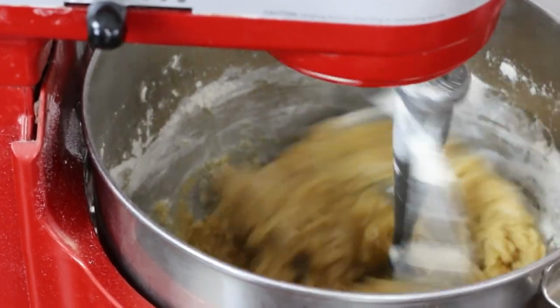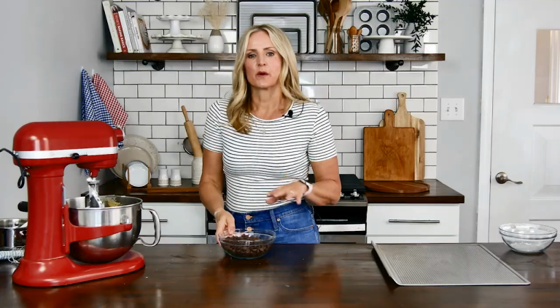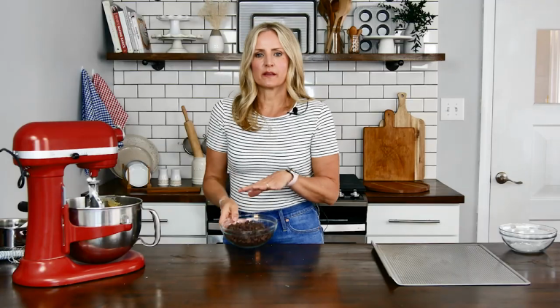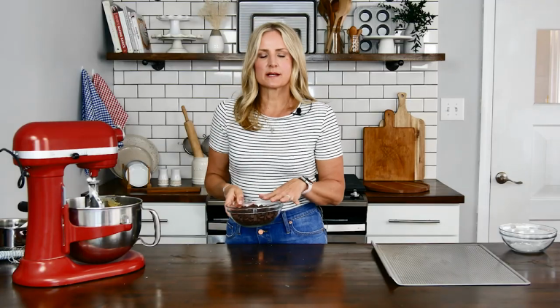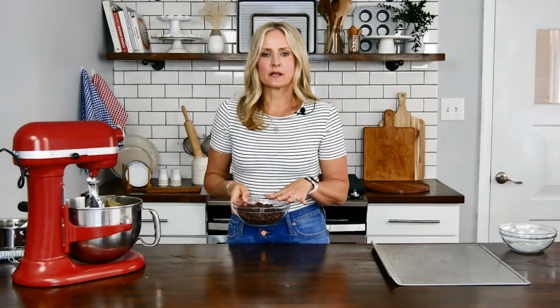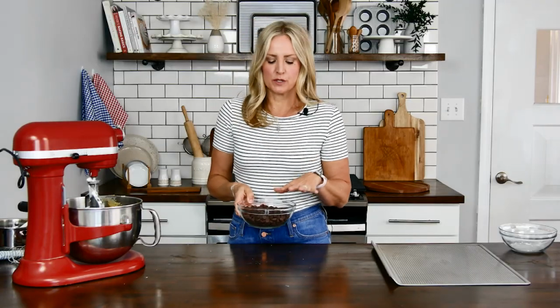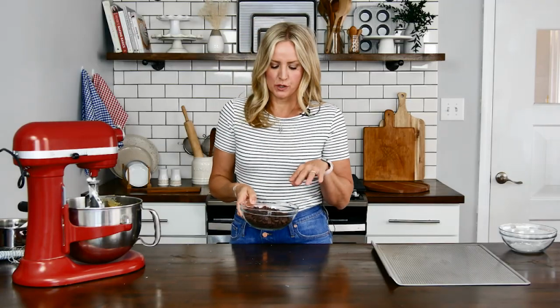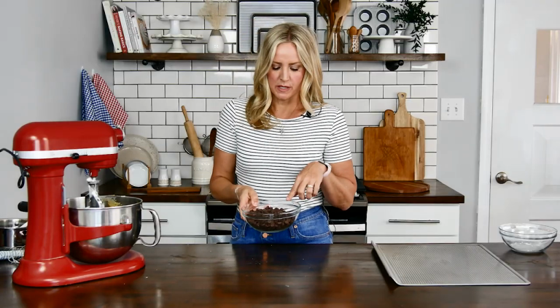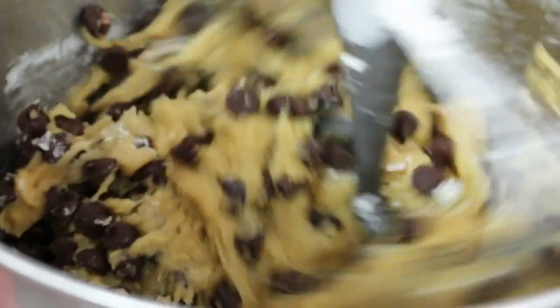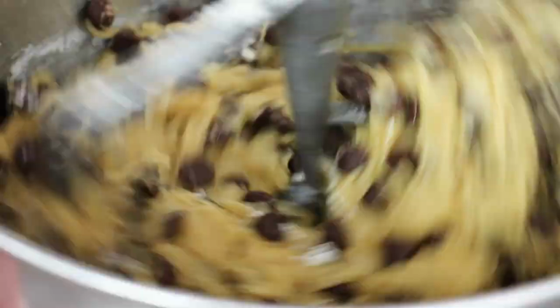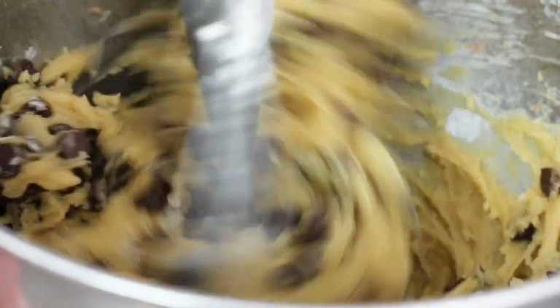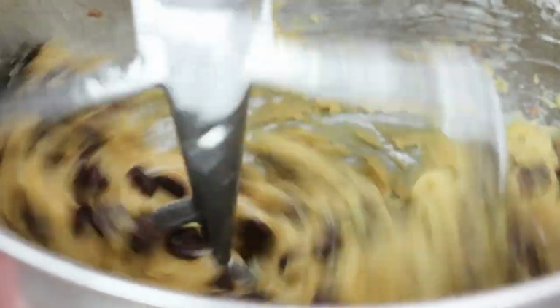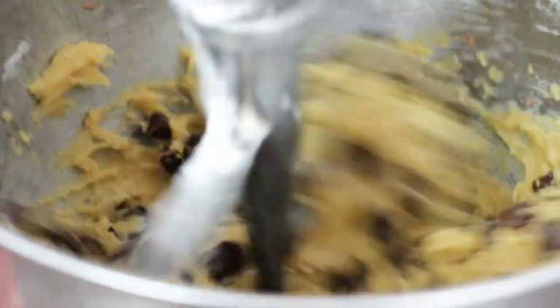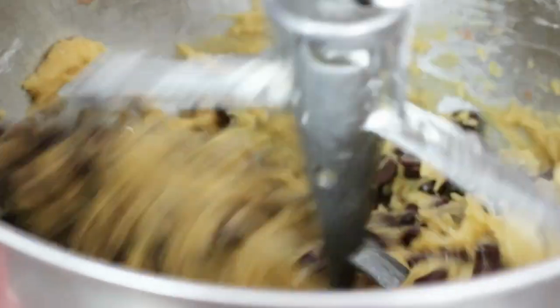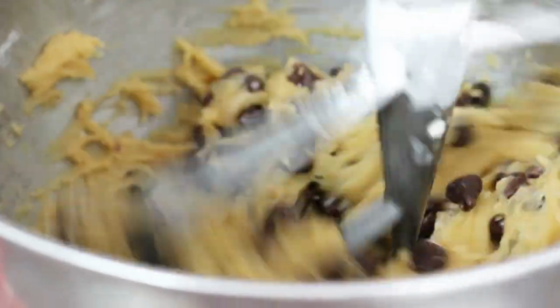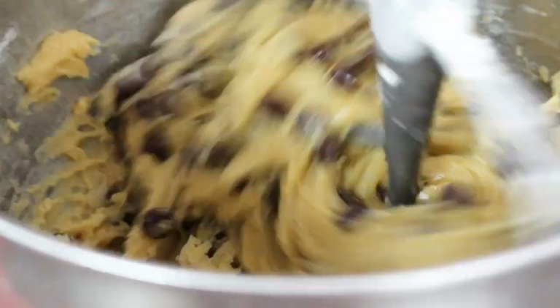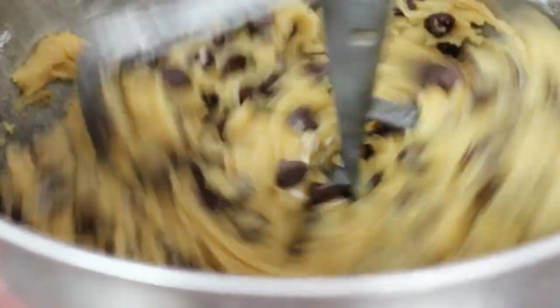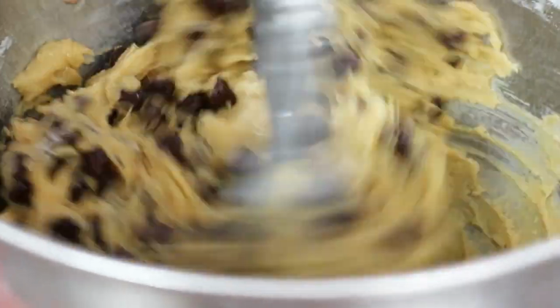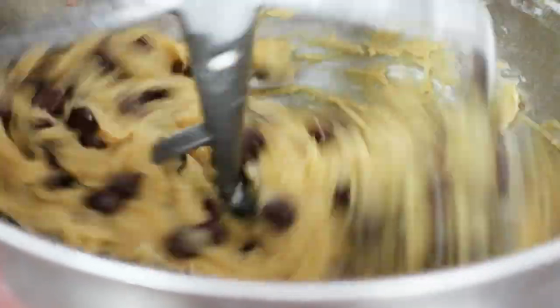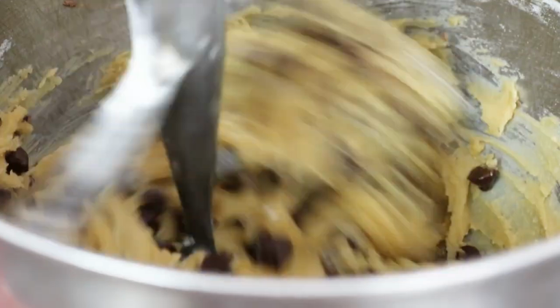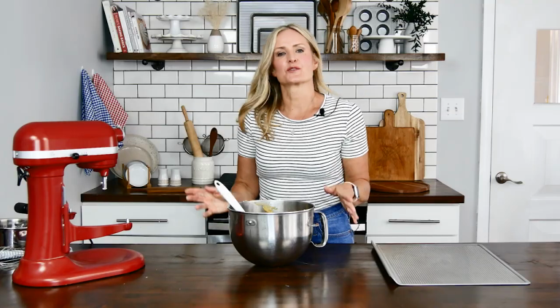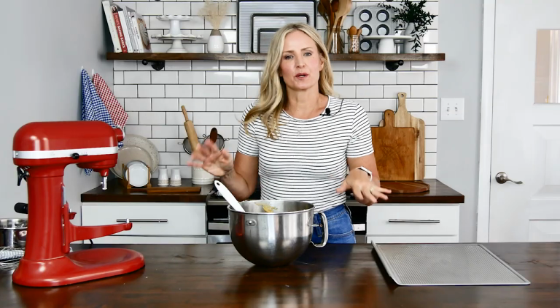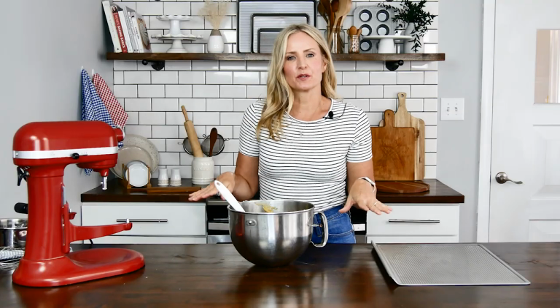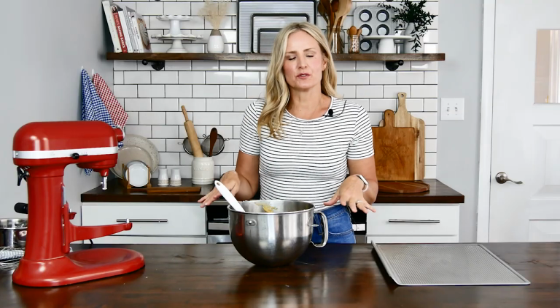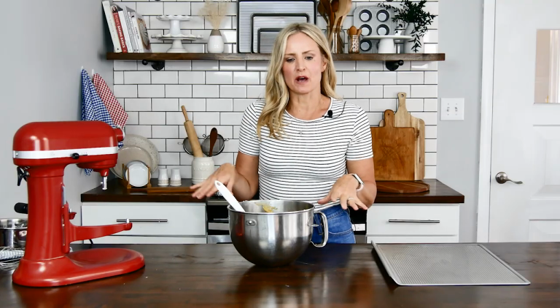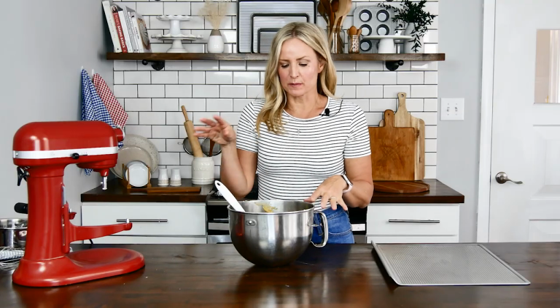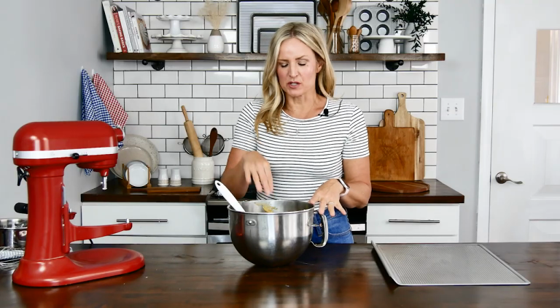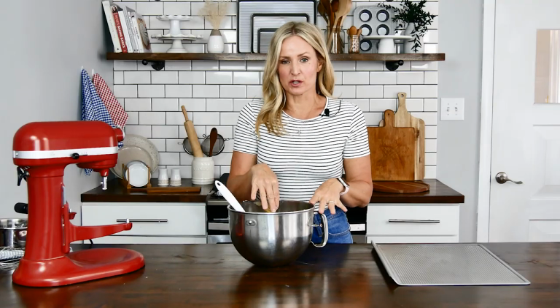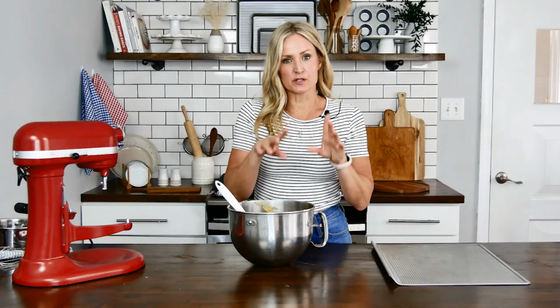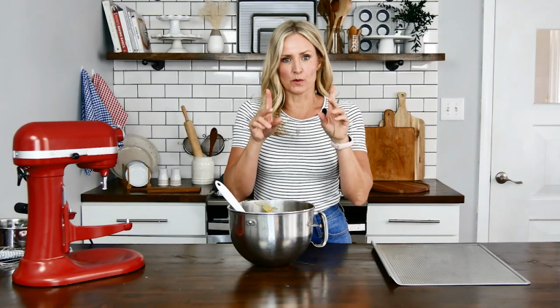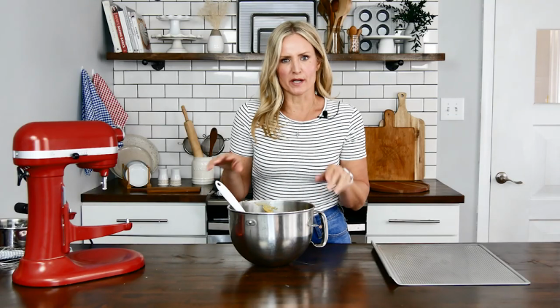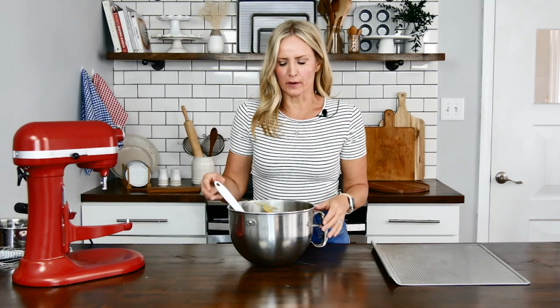The last thing I'm going to do is add two cups of semi-sweet chocolate chips. Now I'm going to chill this for one hour.